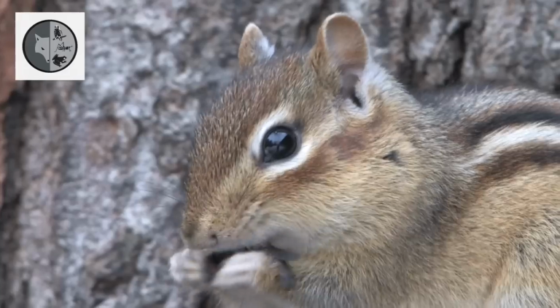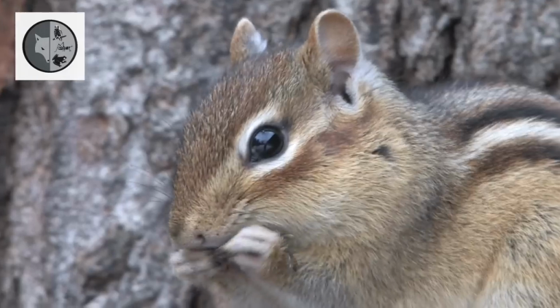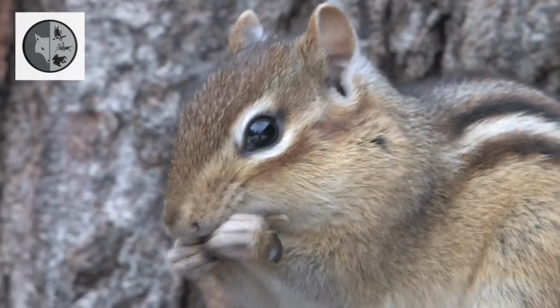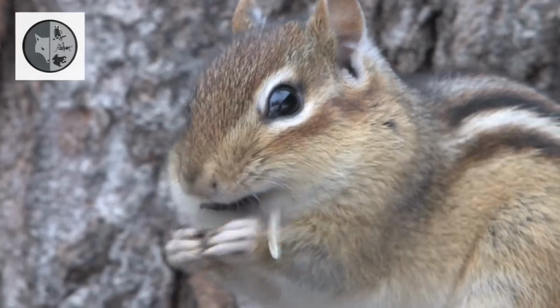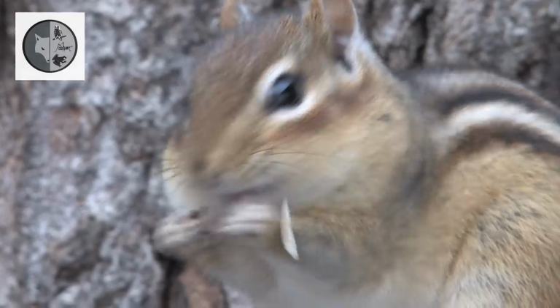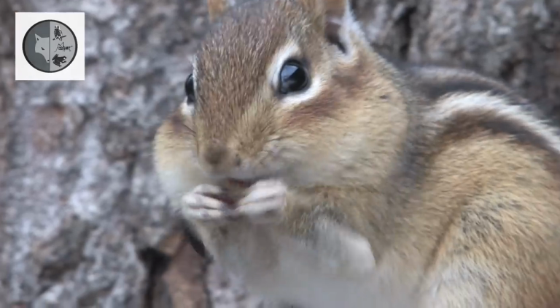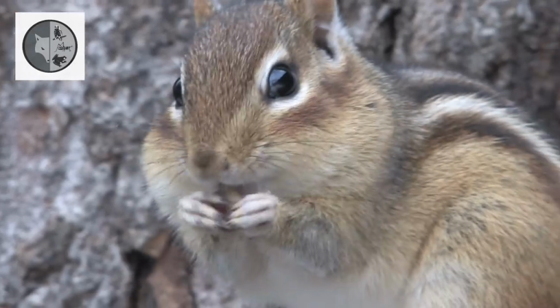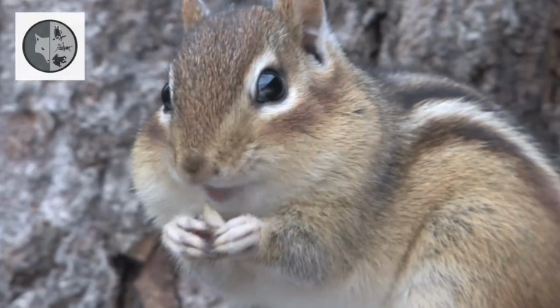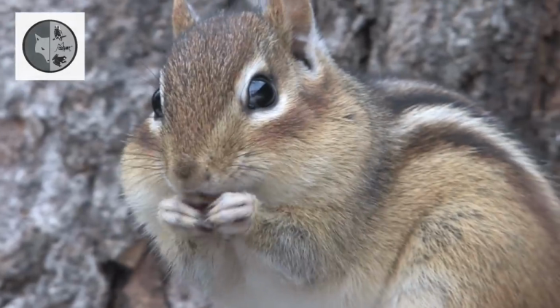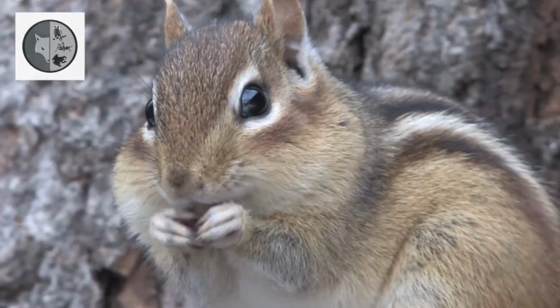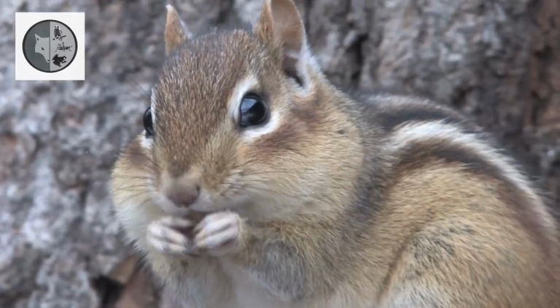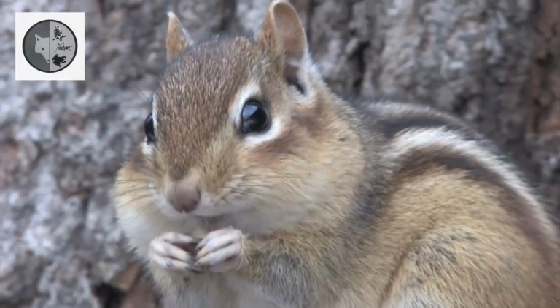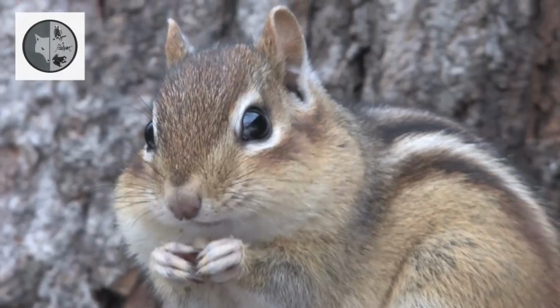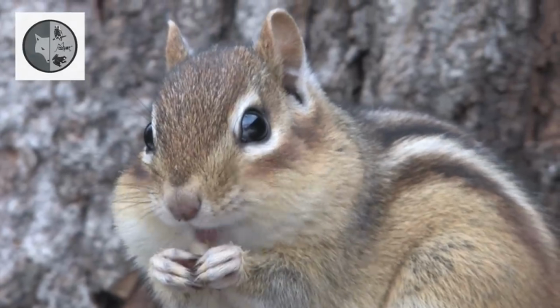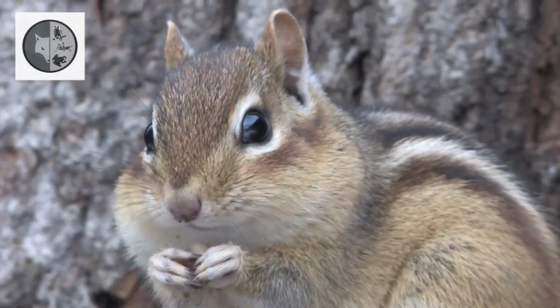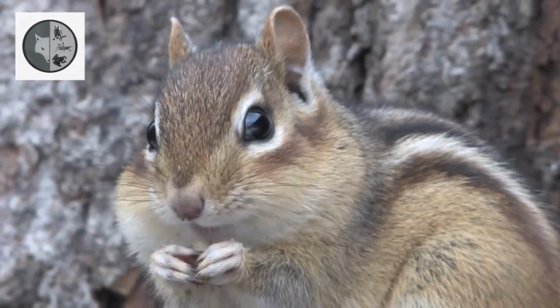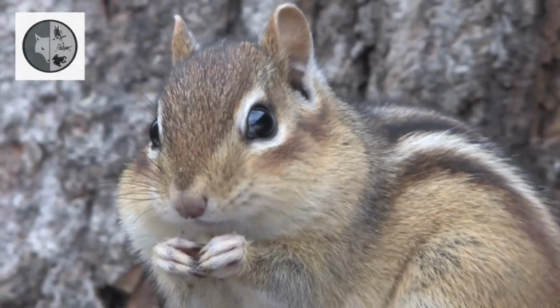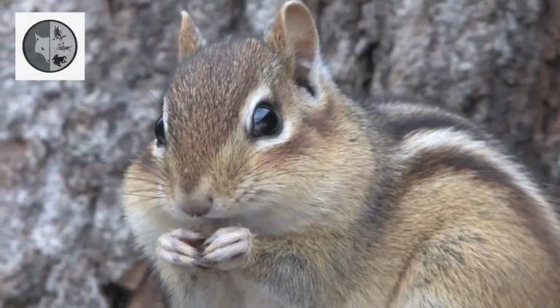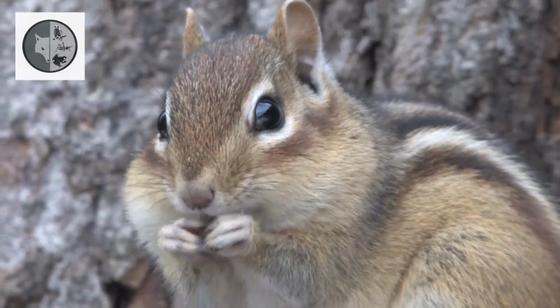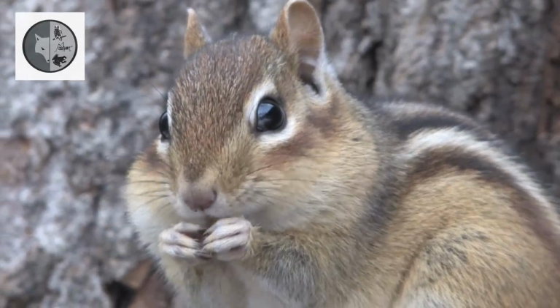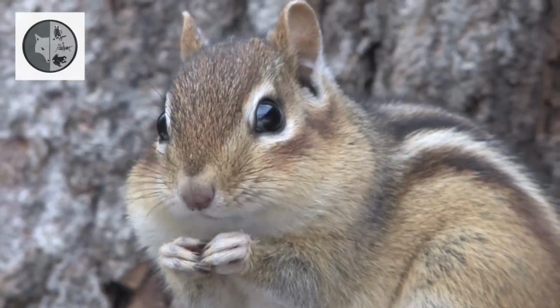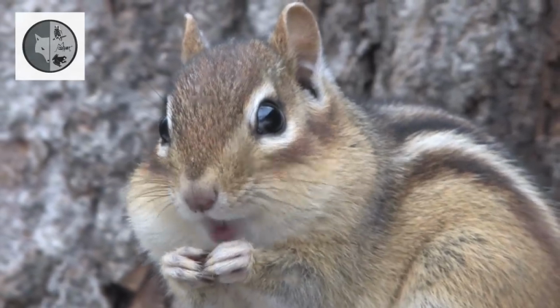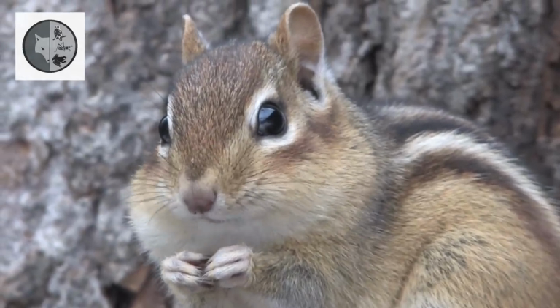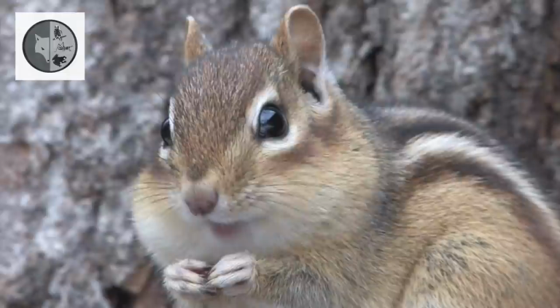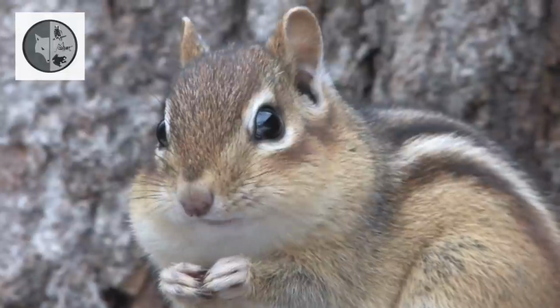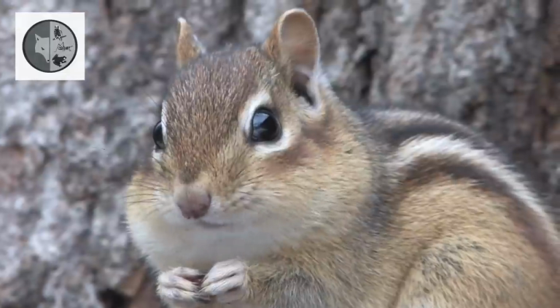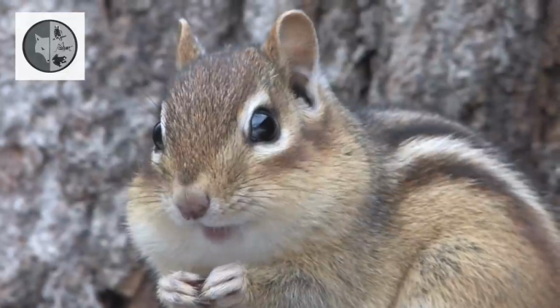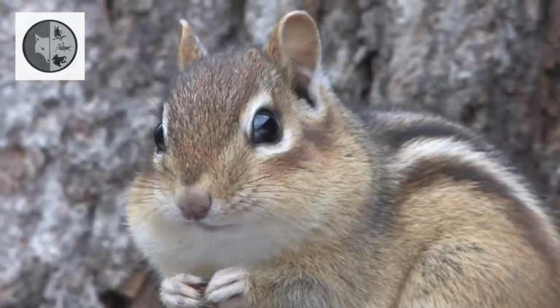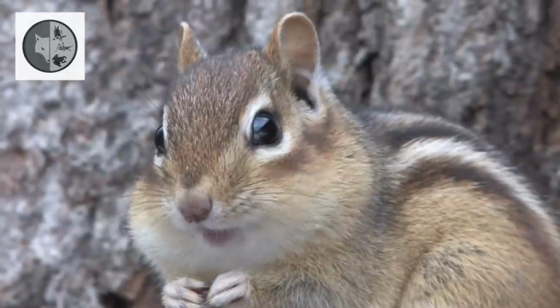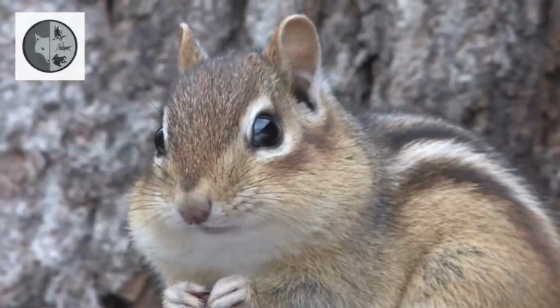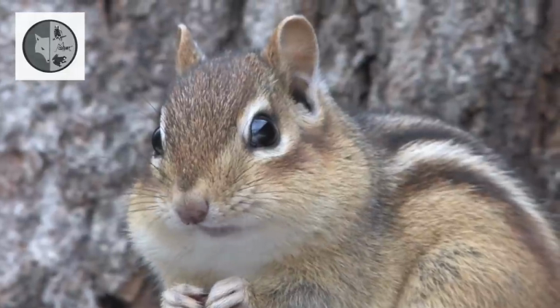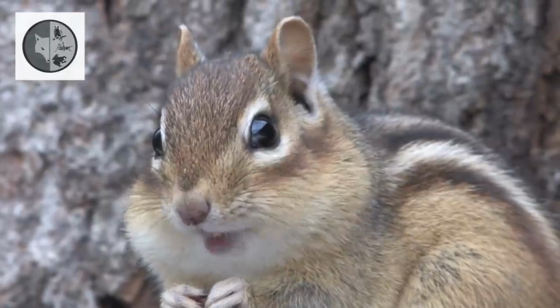The eastern chipmunk eats nuts, fruits, insects, mushrooms, seeds, and bird eggs.